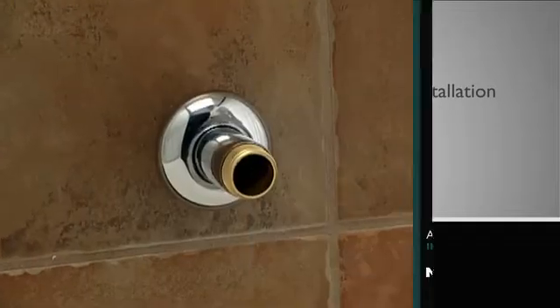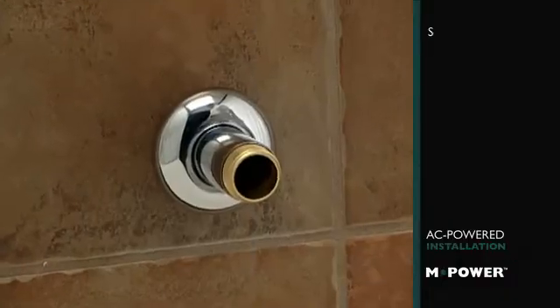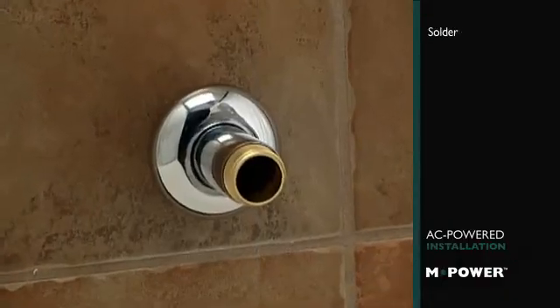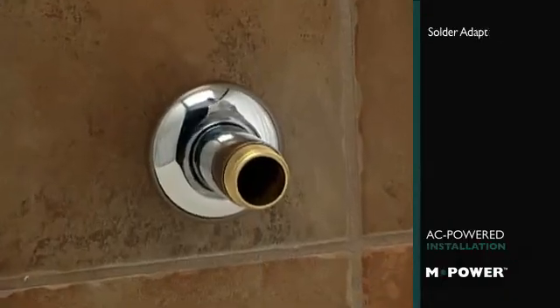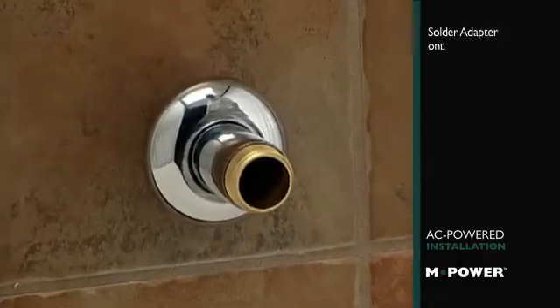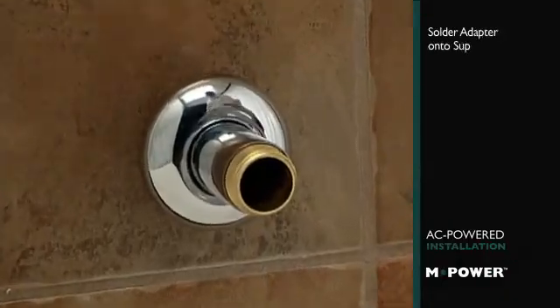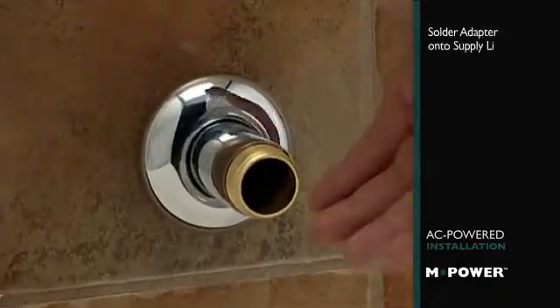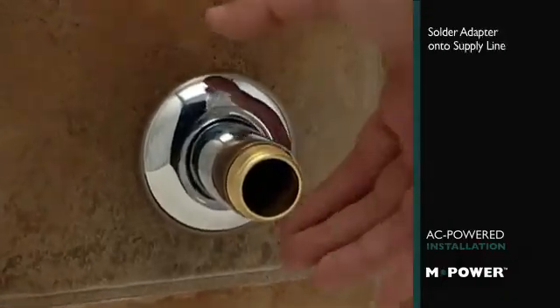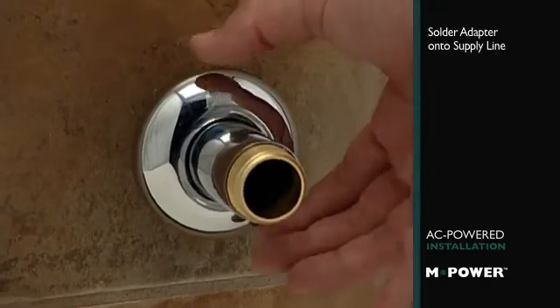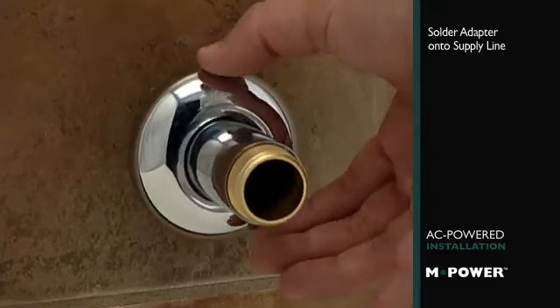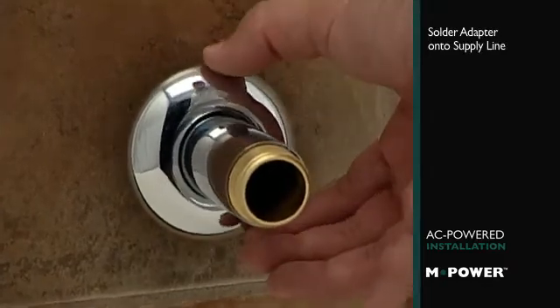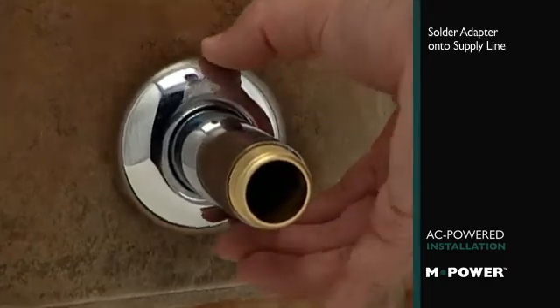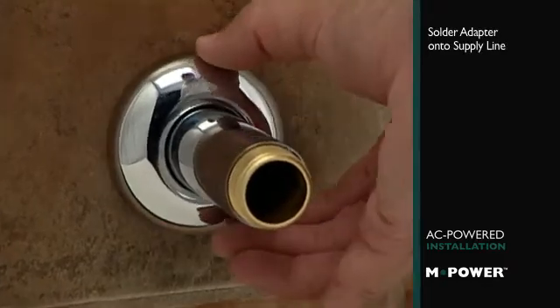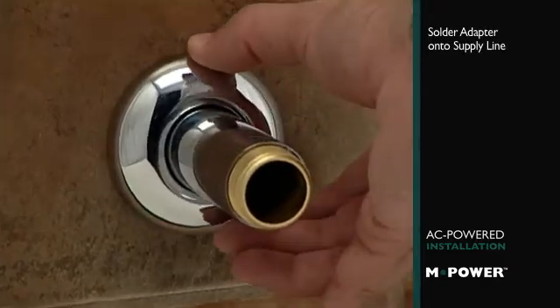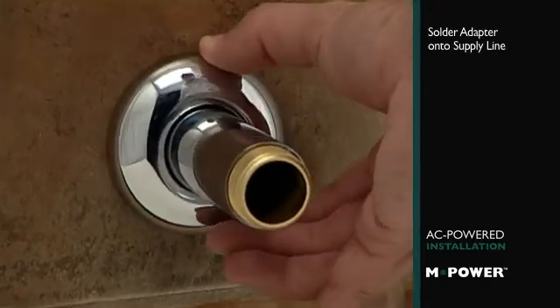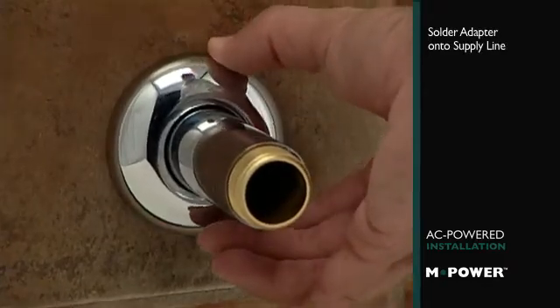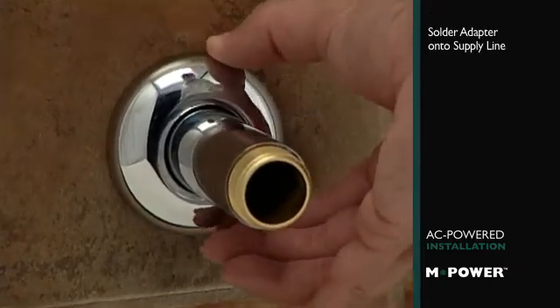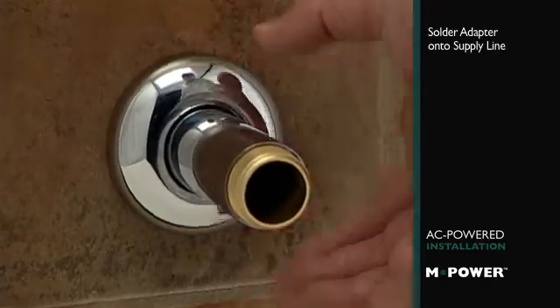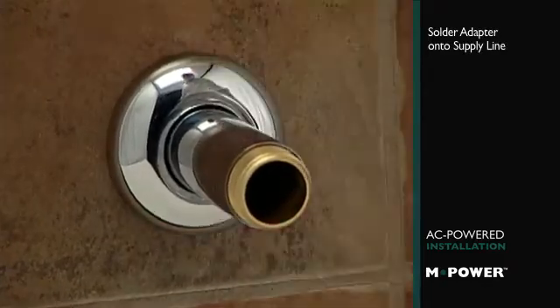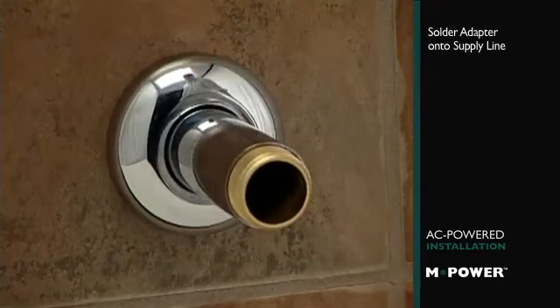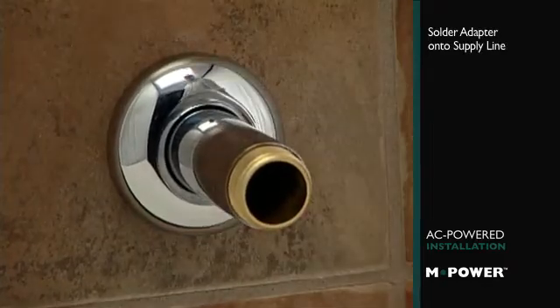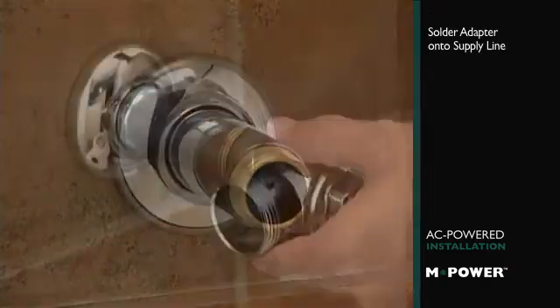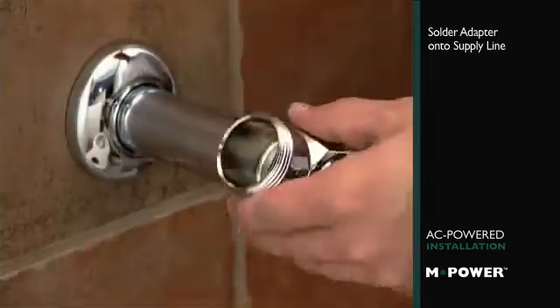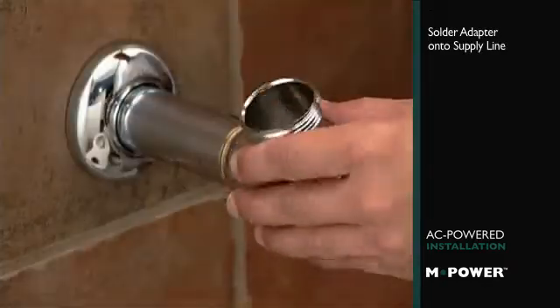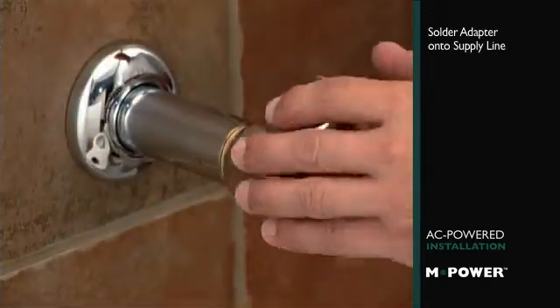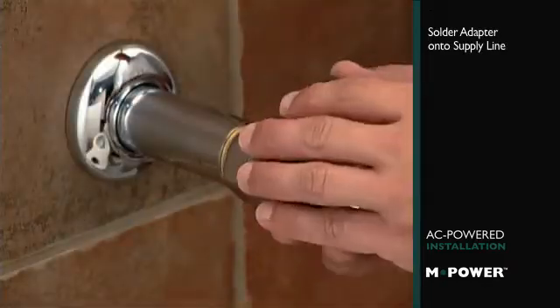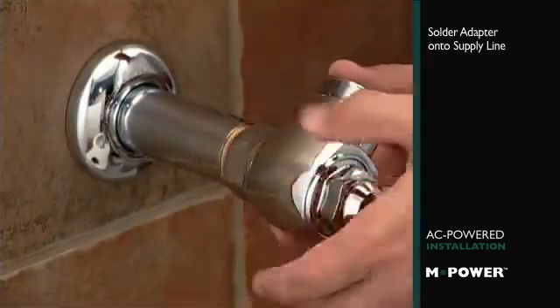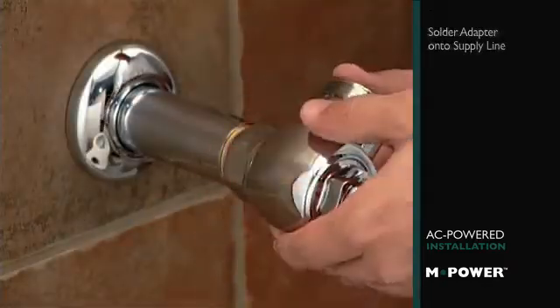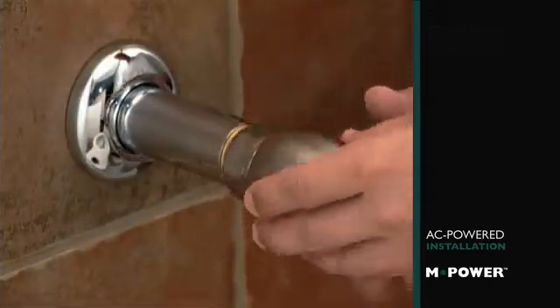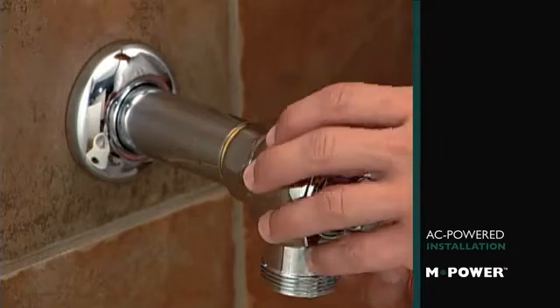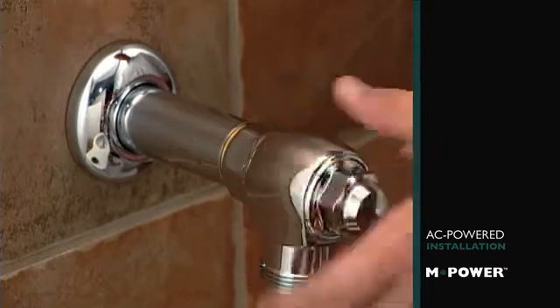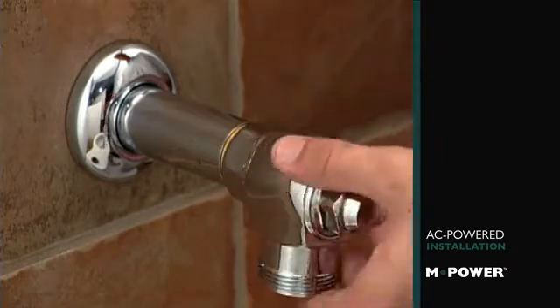When you're ready to begin your installation, slip on the water supply tube and wall flange, then screw on the angle stop.